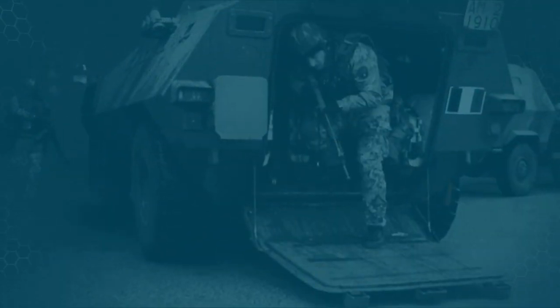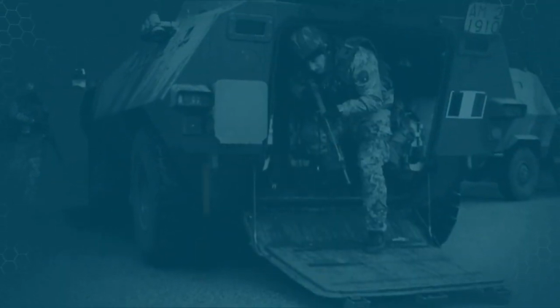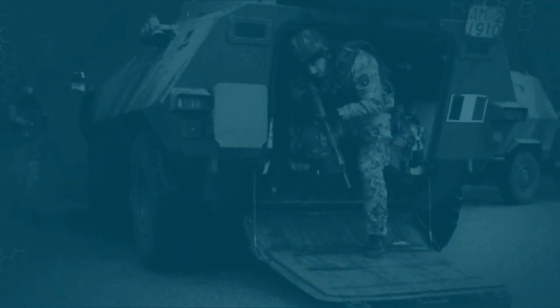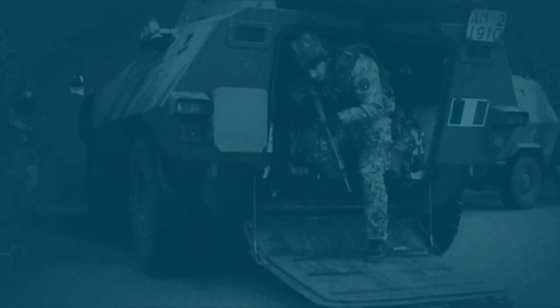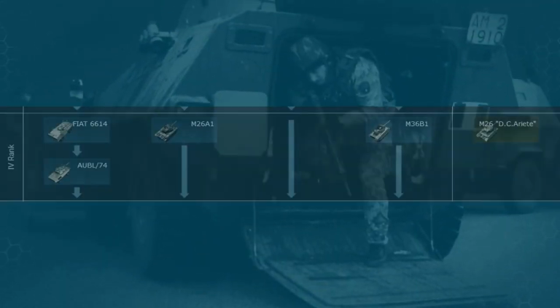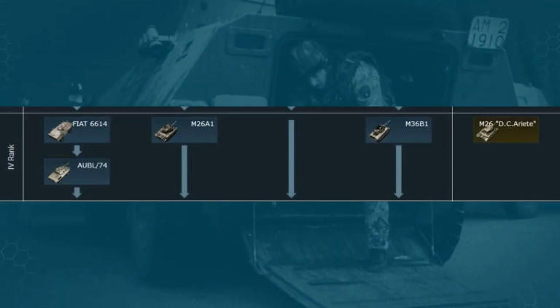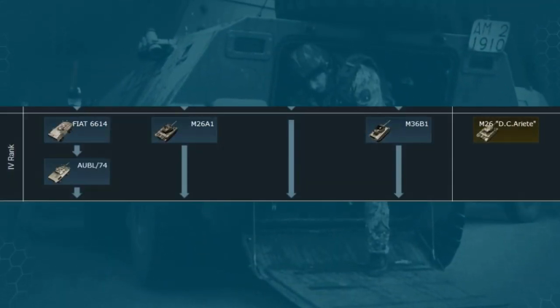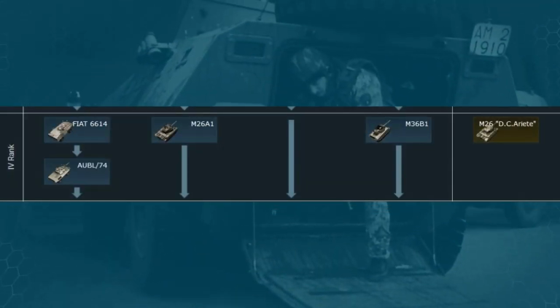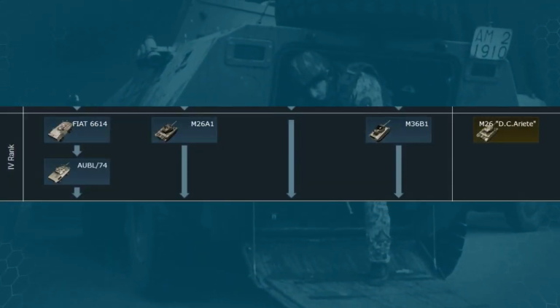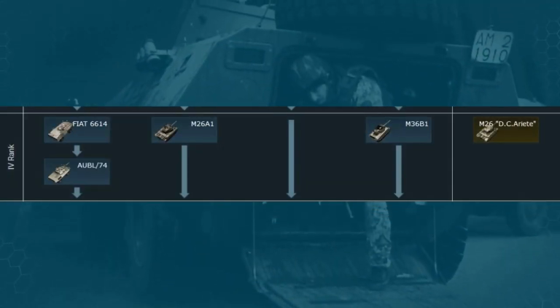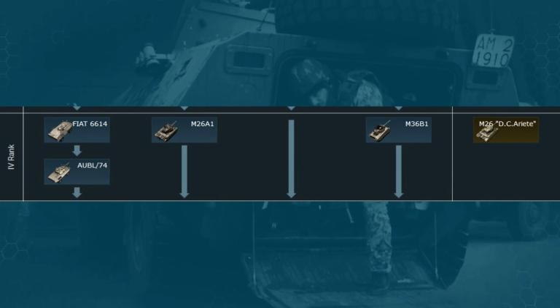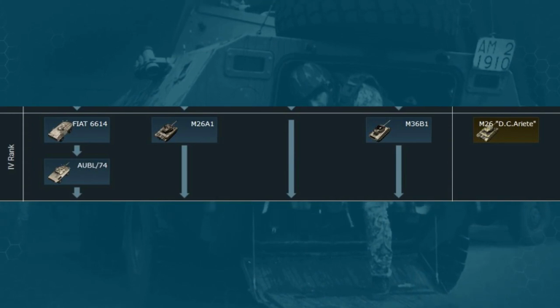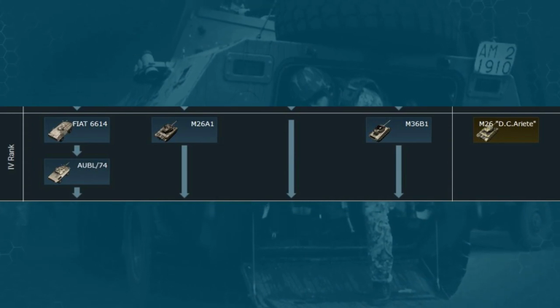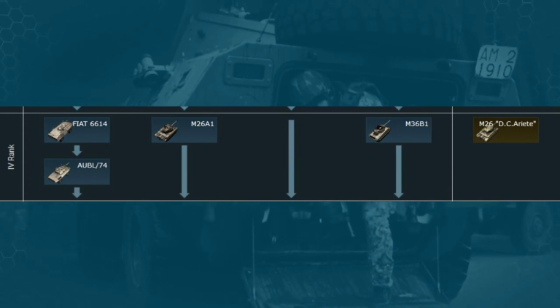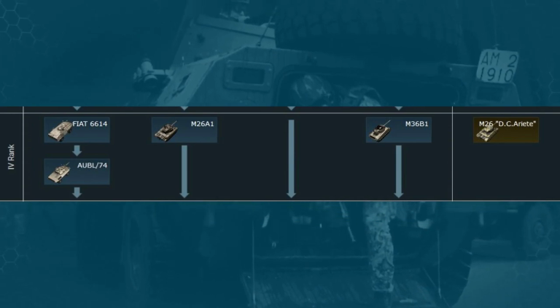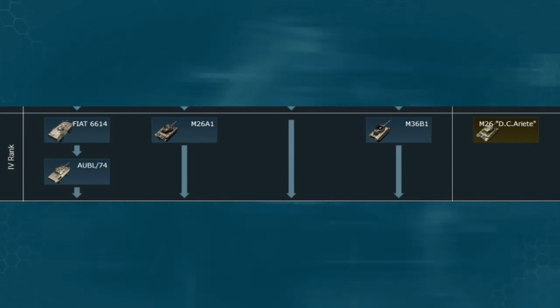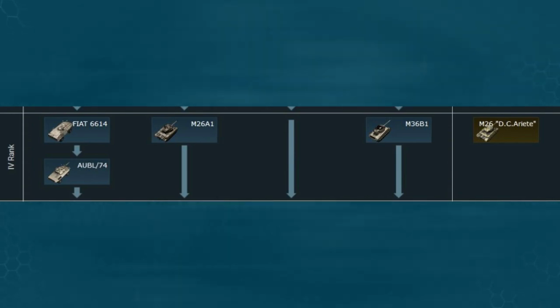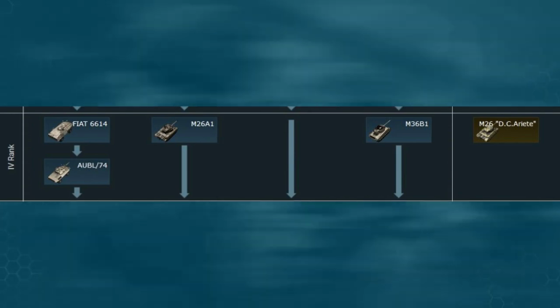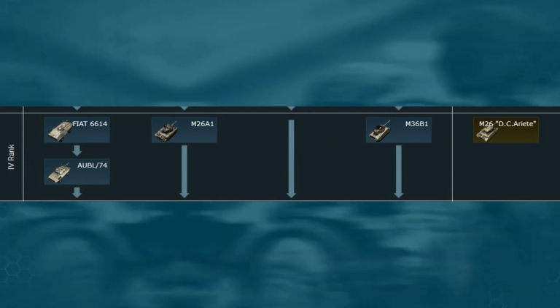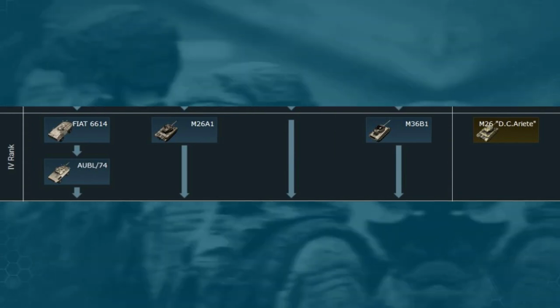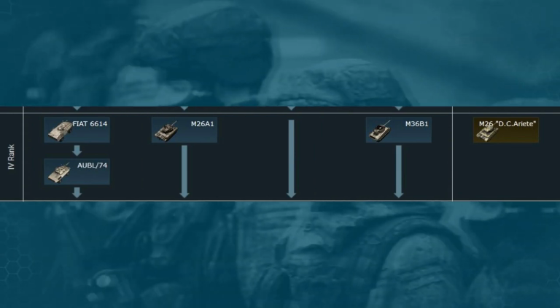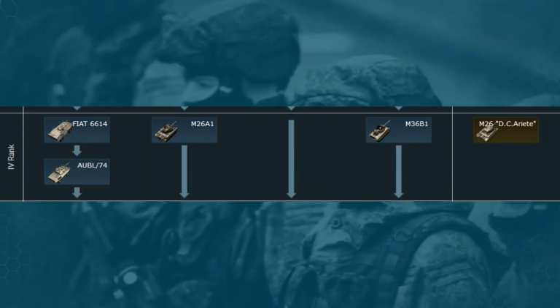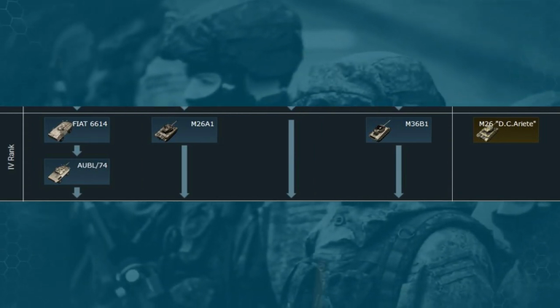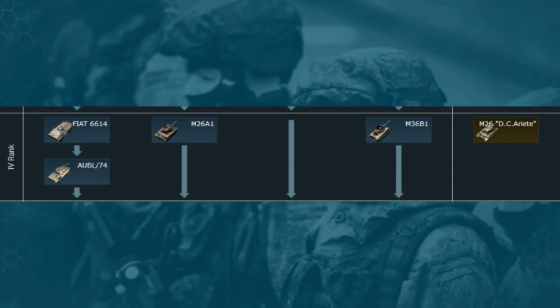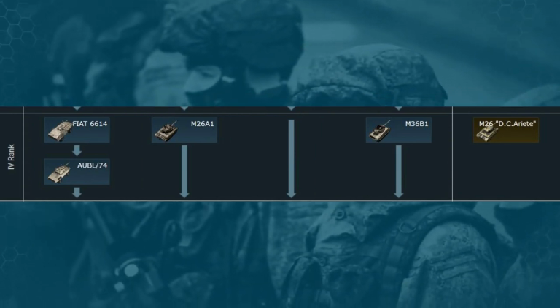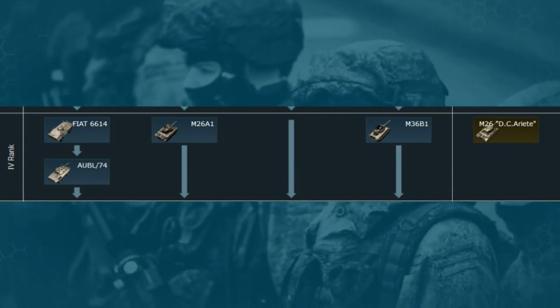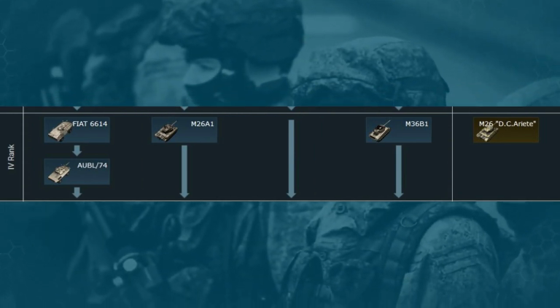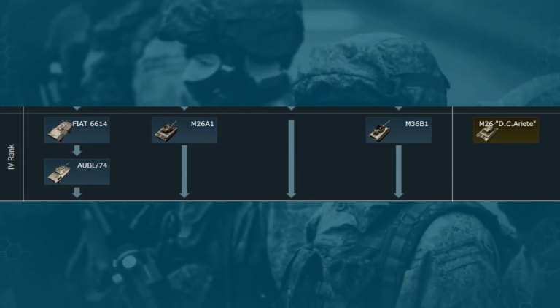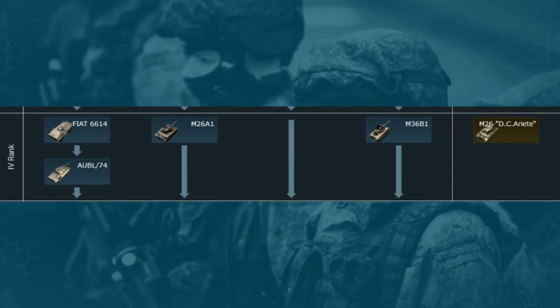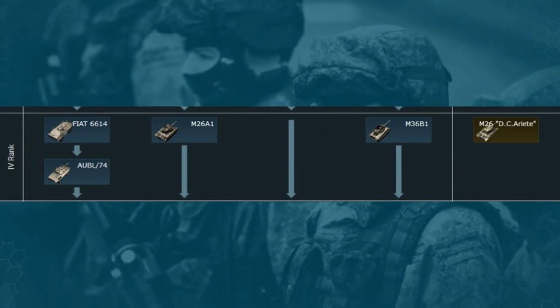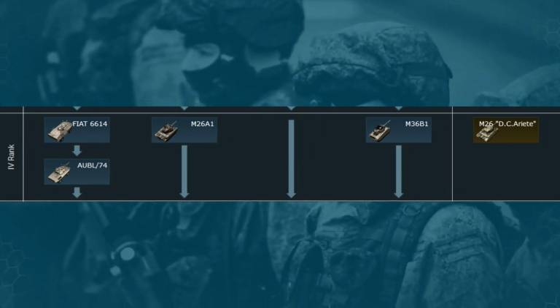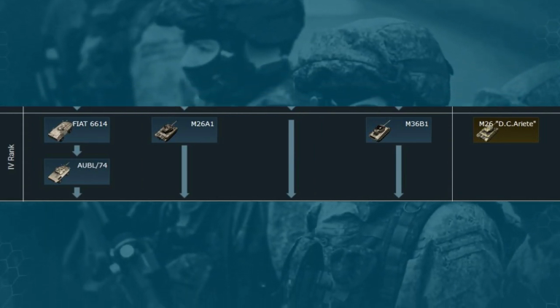Hi everybody. Today we'll take a look at the vehicles available in the Italian tech tree at tier 4 in War Thunder.